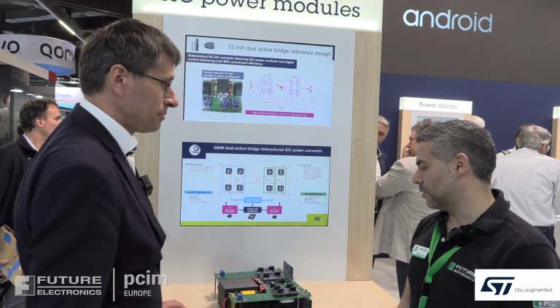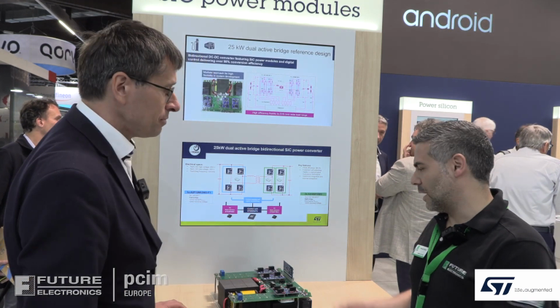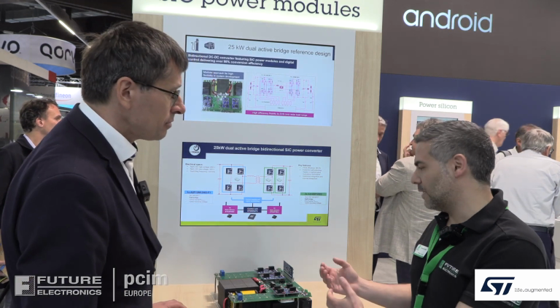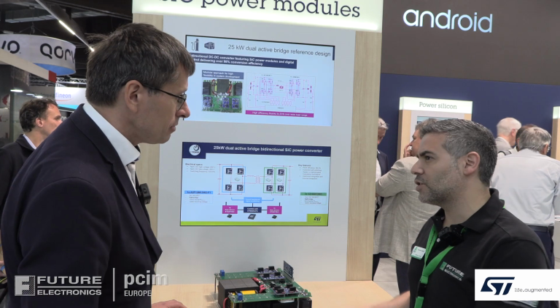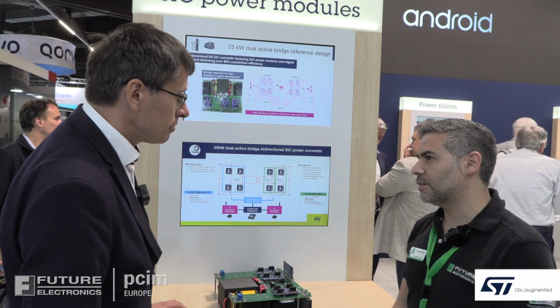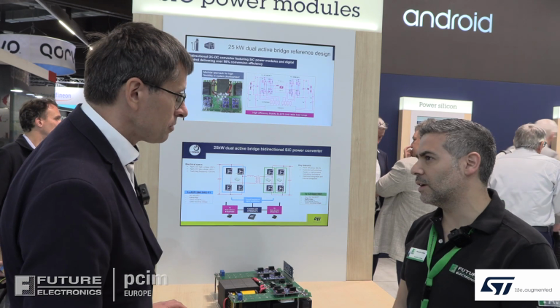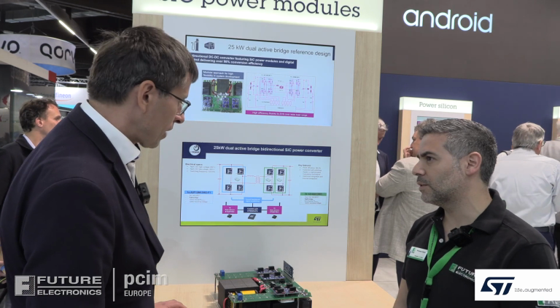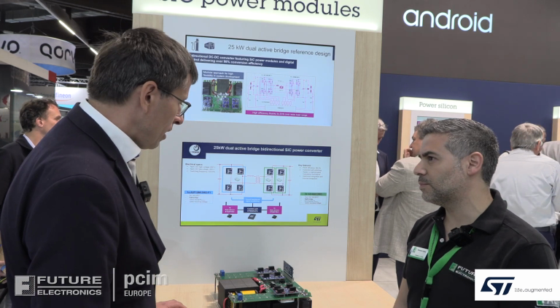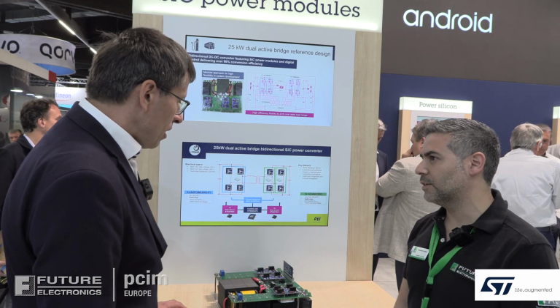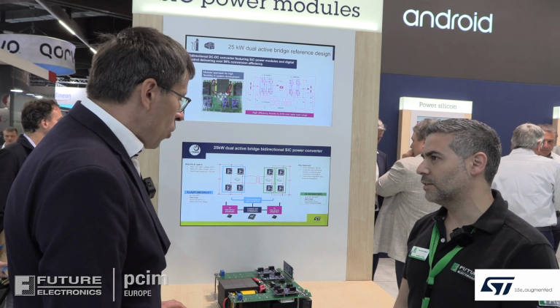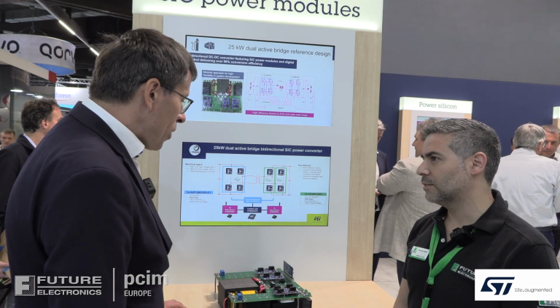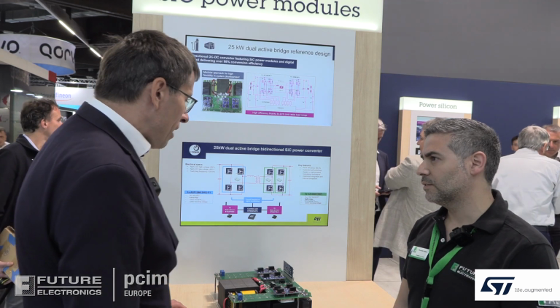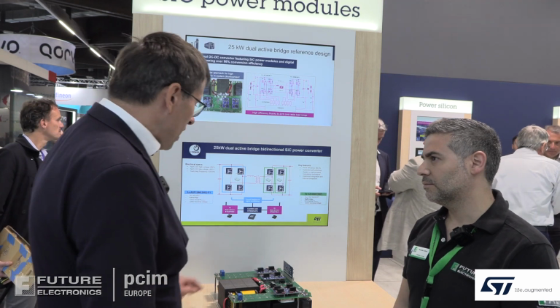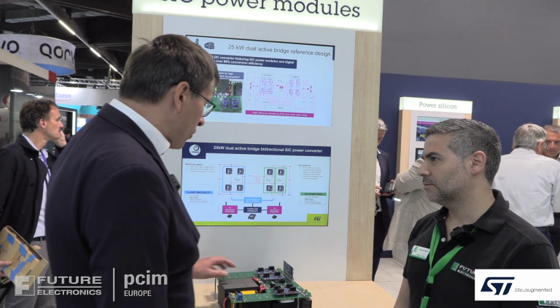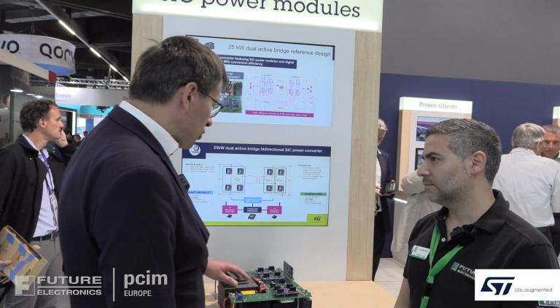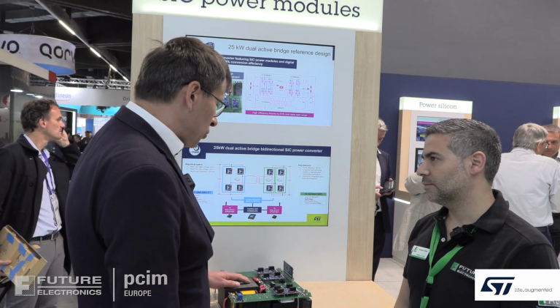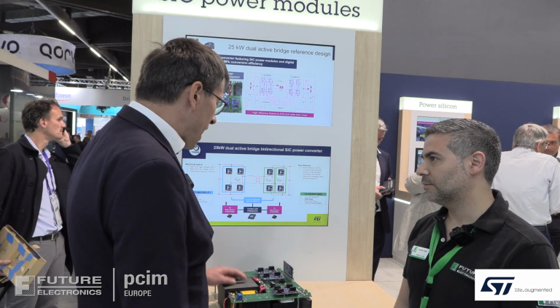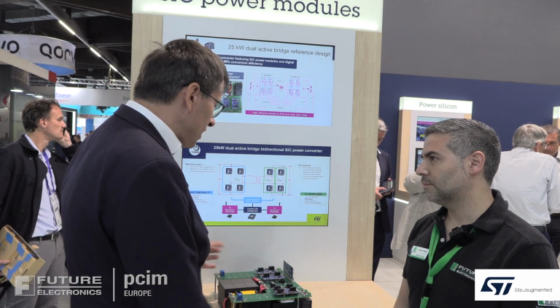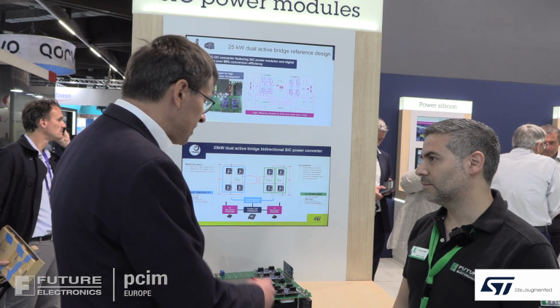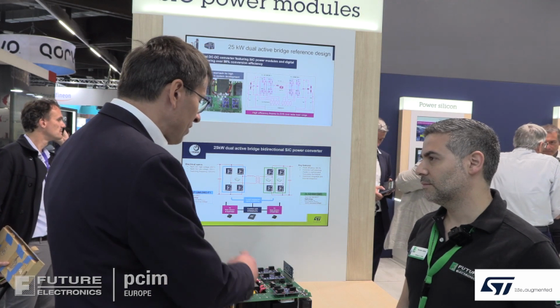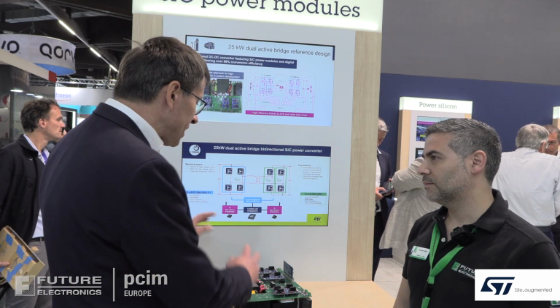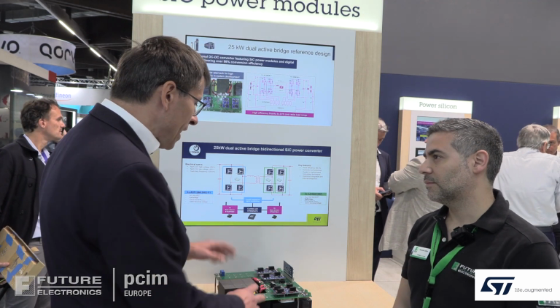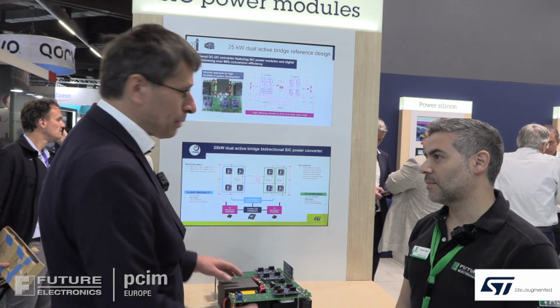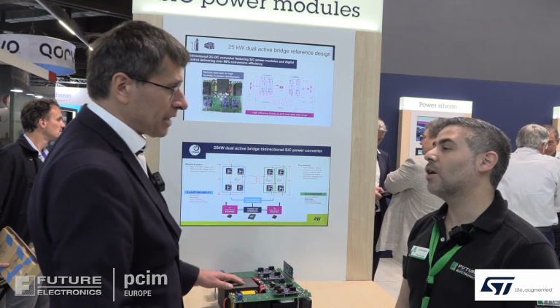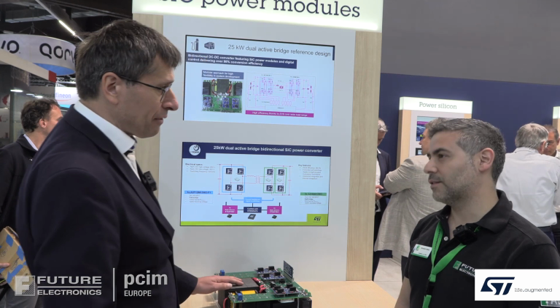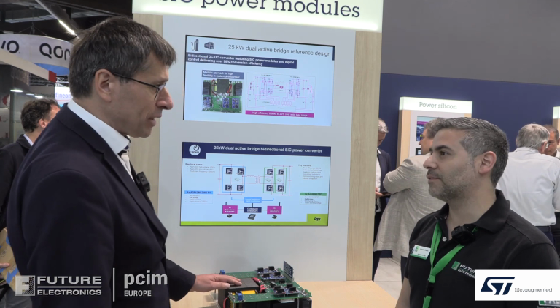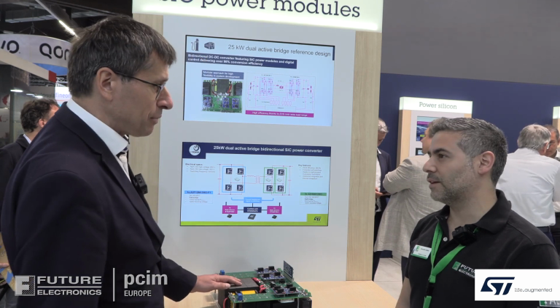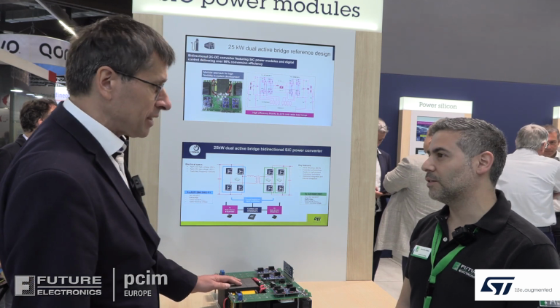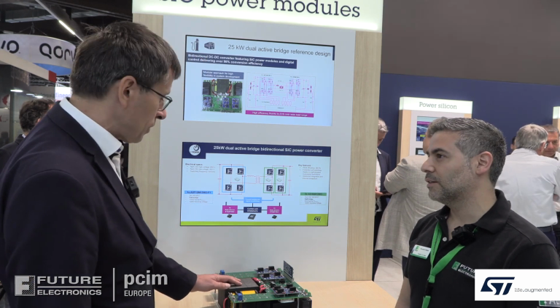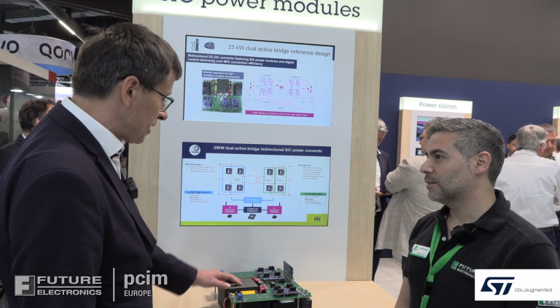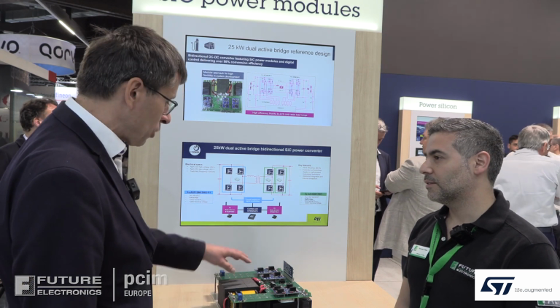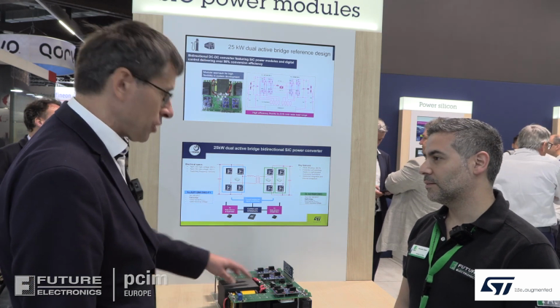And what kind of efficiency do you get with this board? We are approaching 97 to 98 percent roughly with this solution.